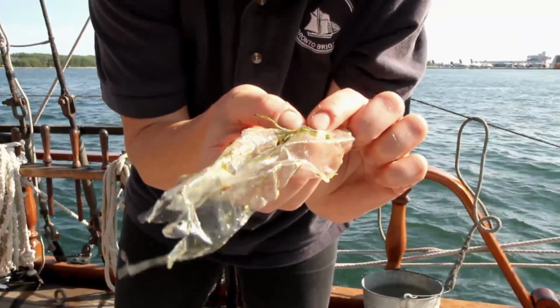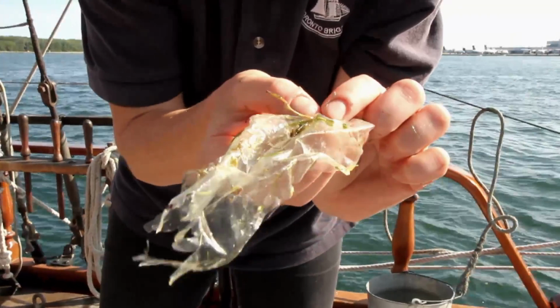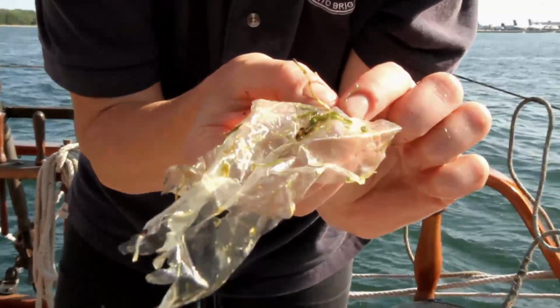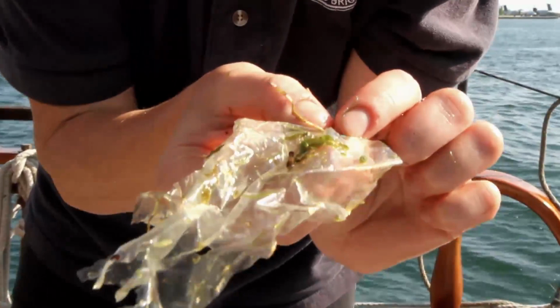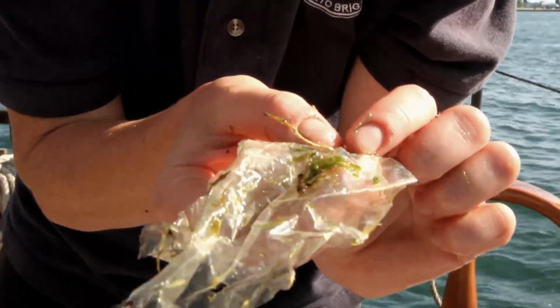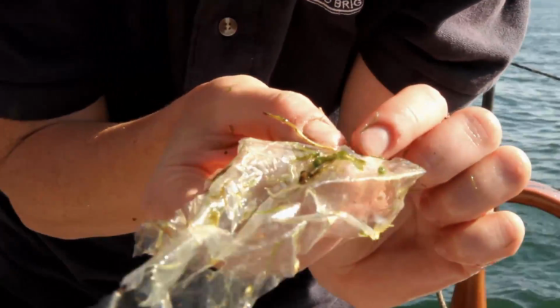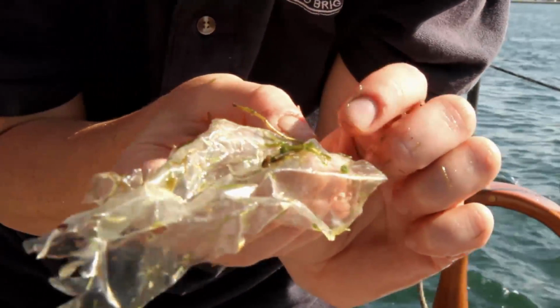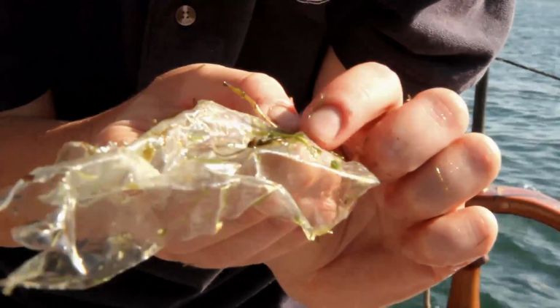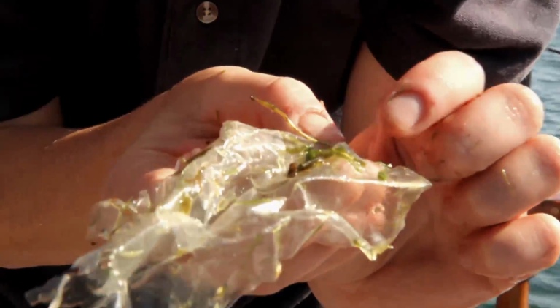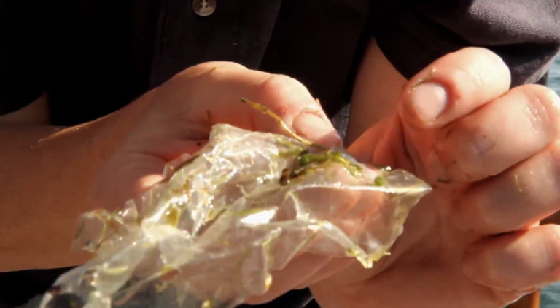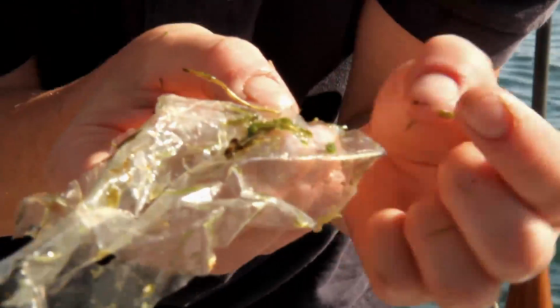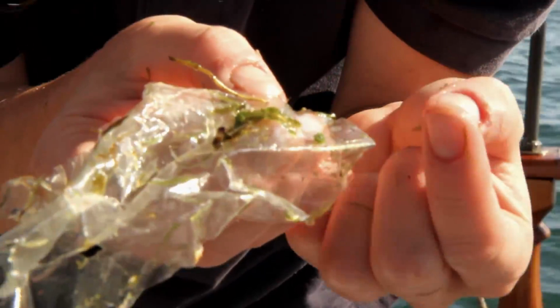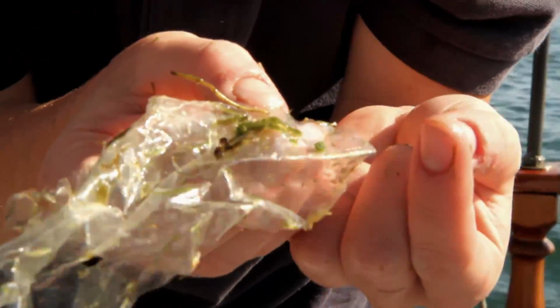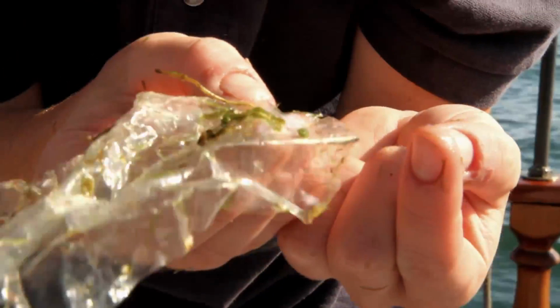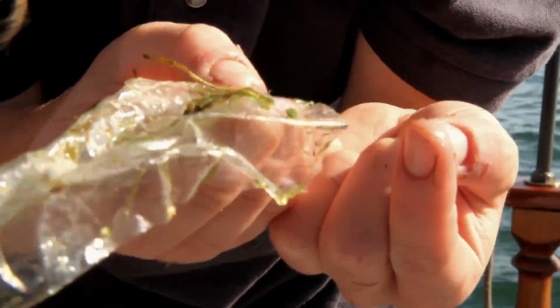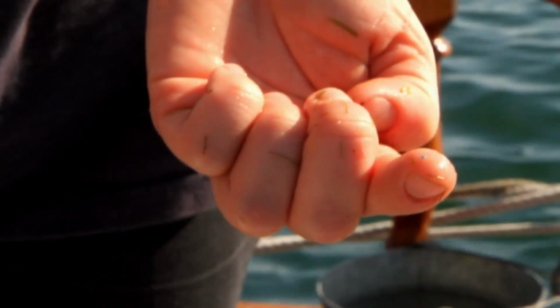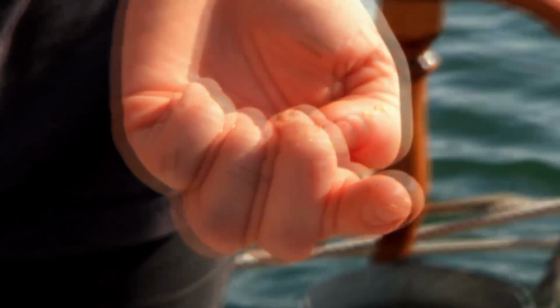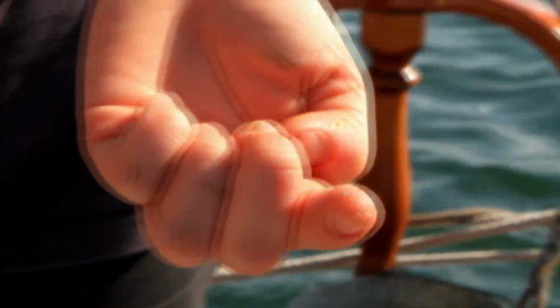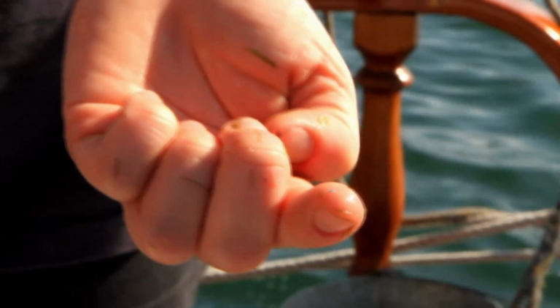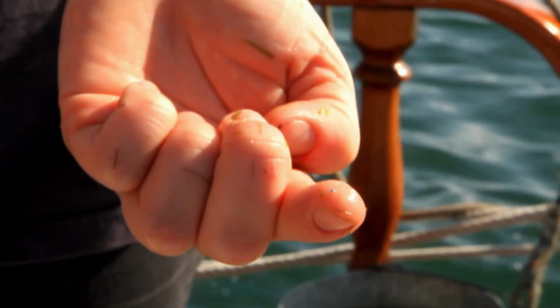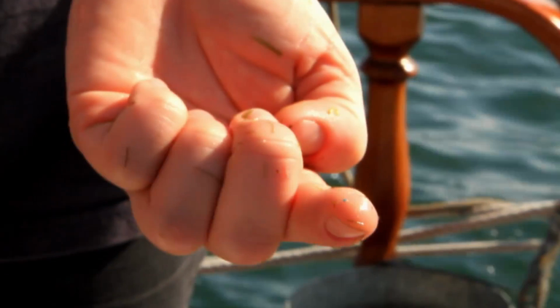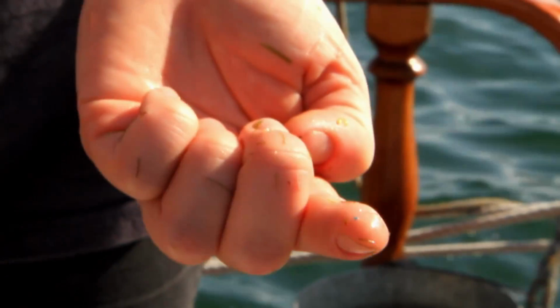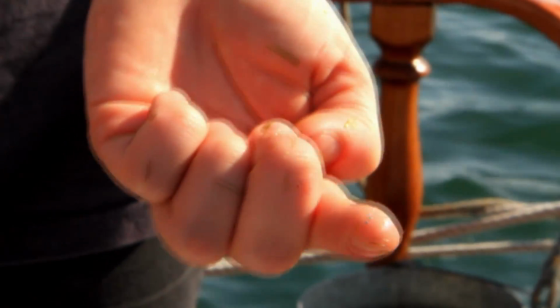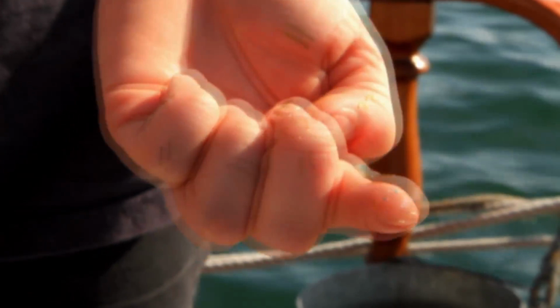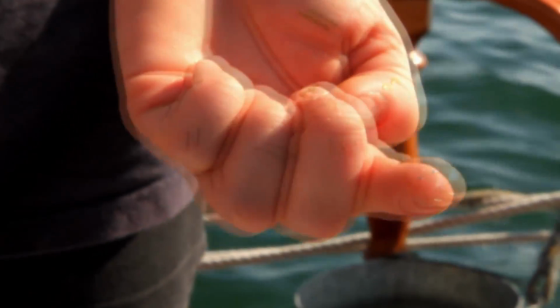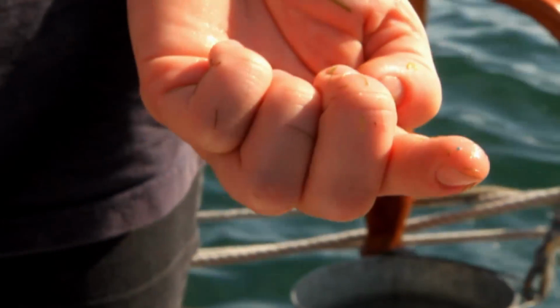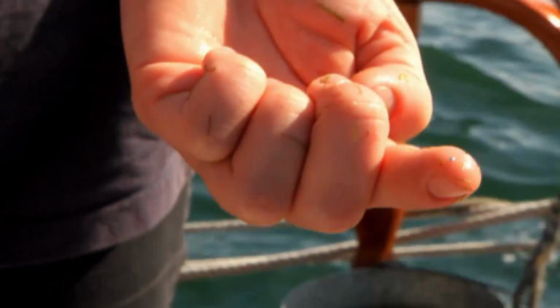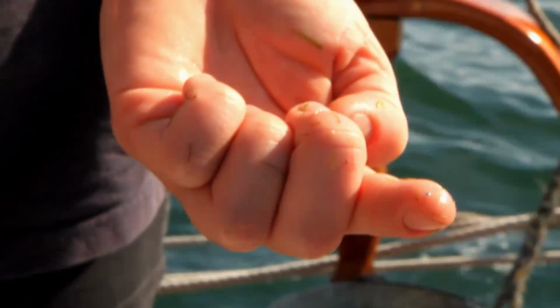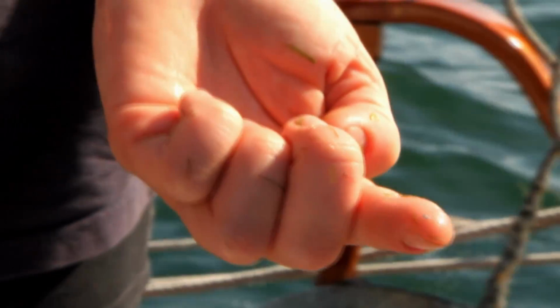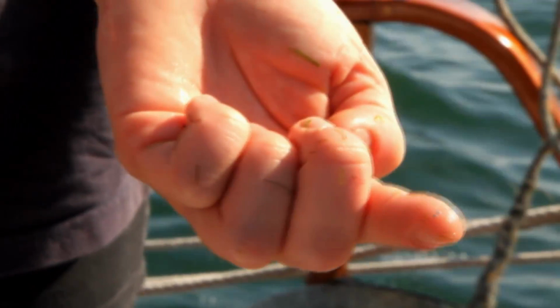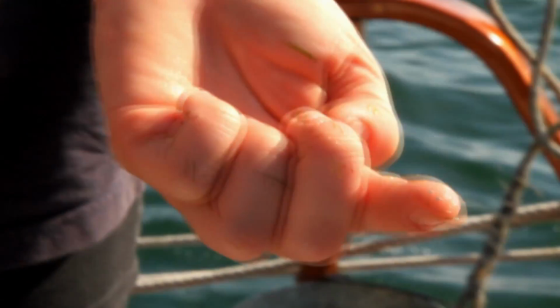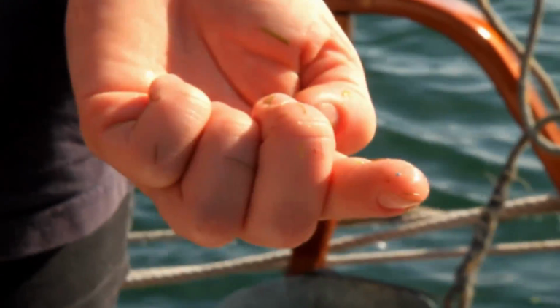That's a plastic piece there. You can tell just because of the color — there's nothing that bright and blue in nature.